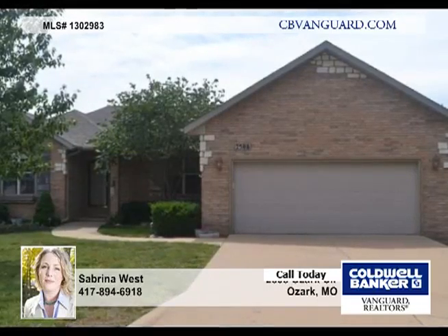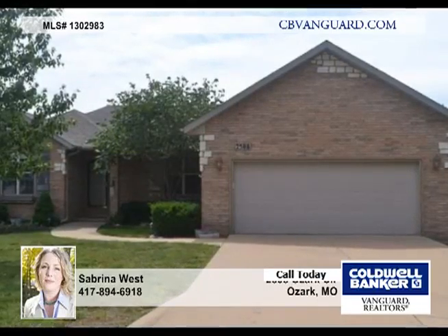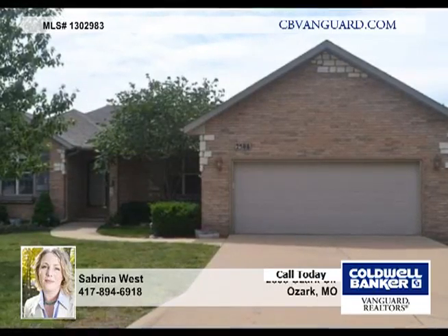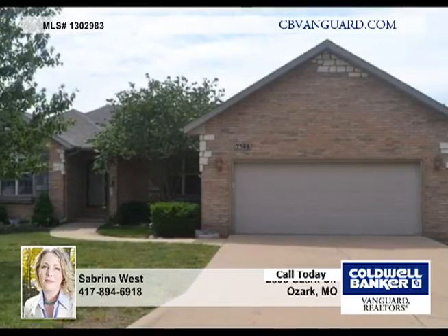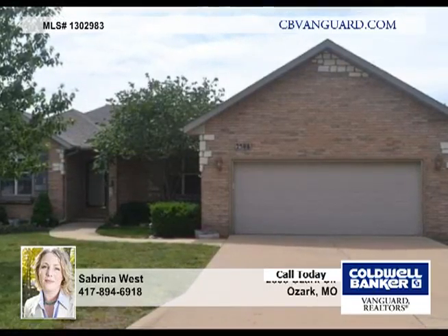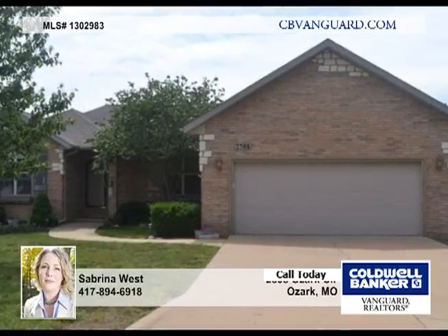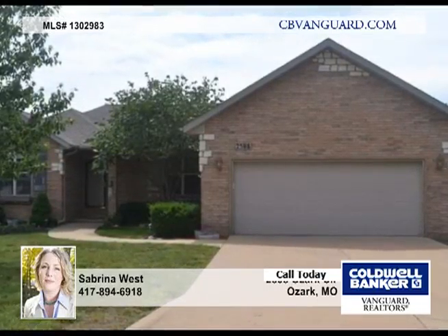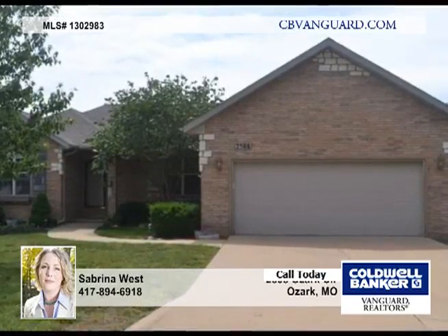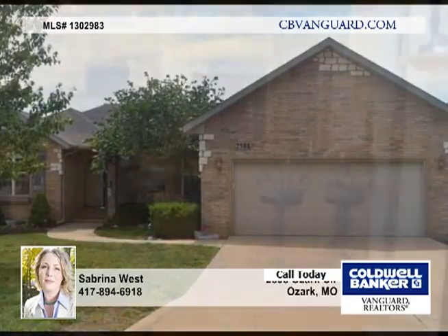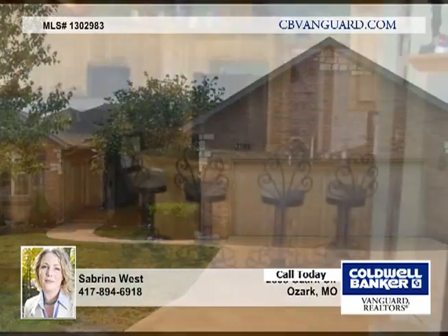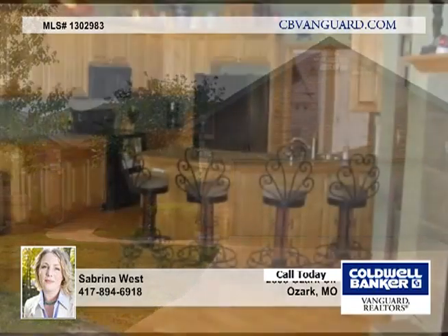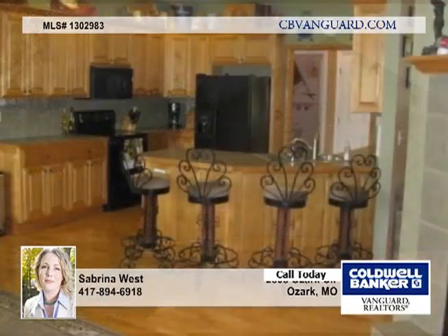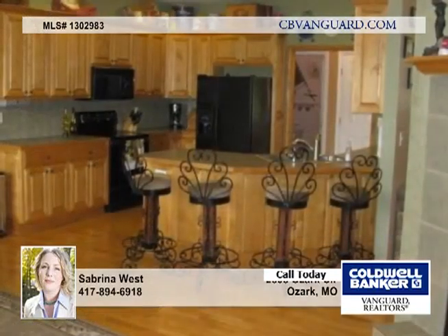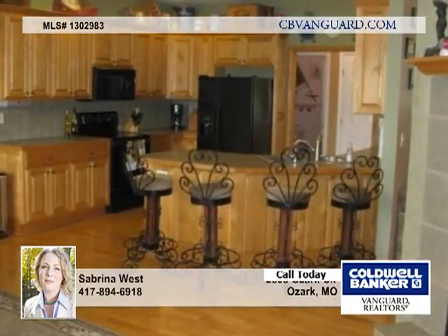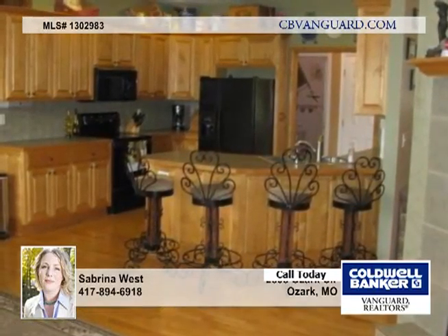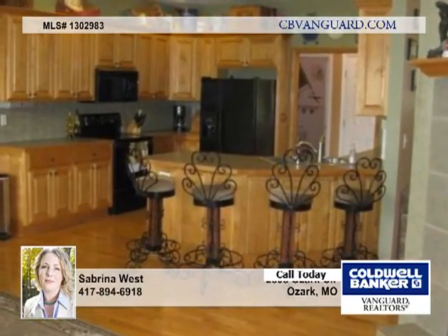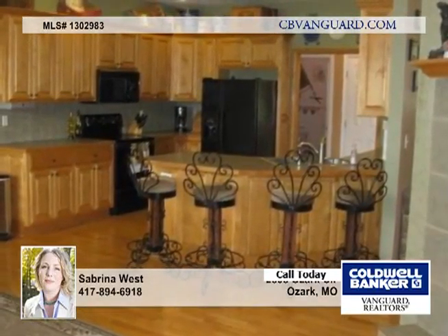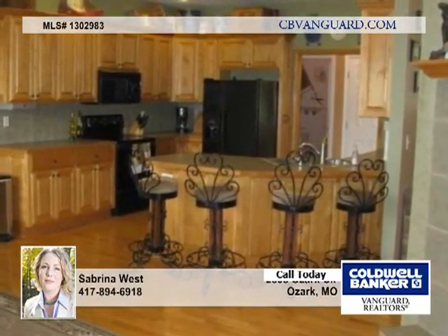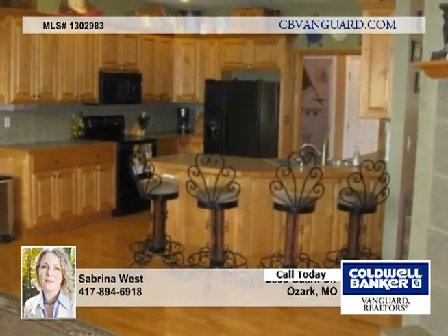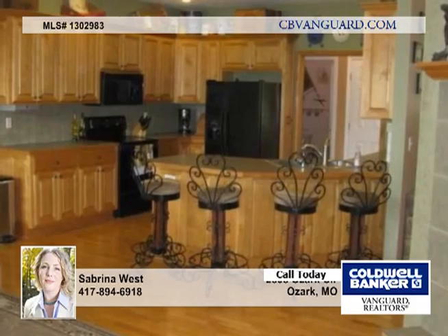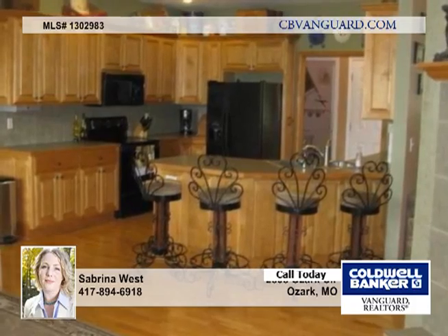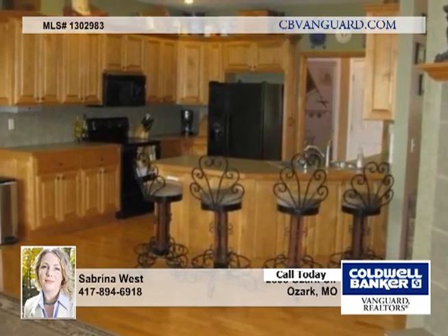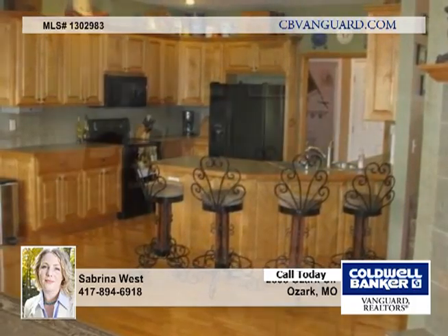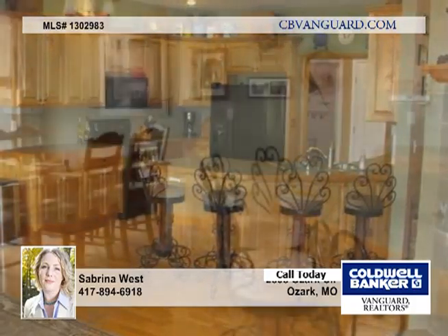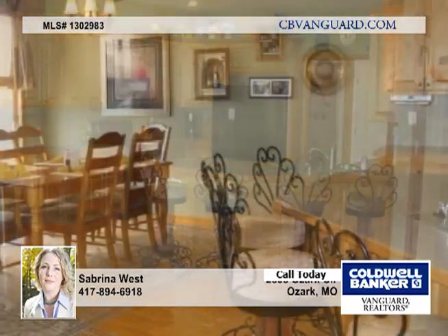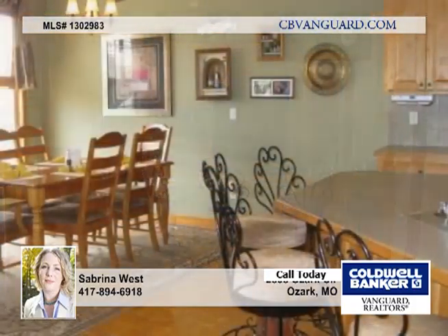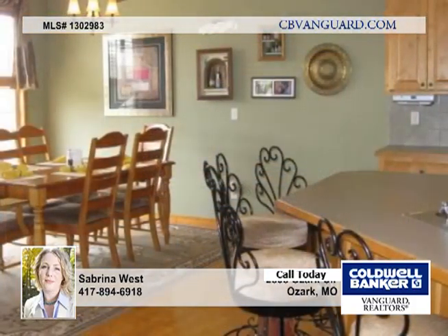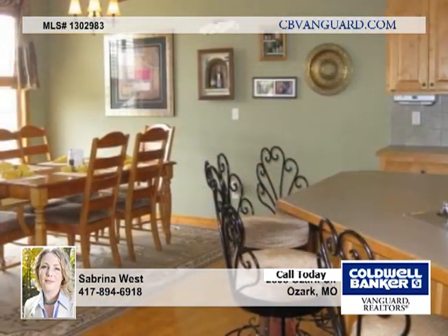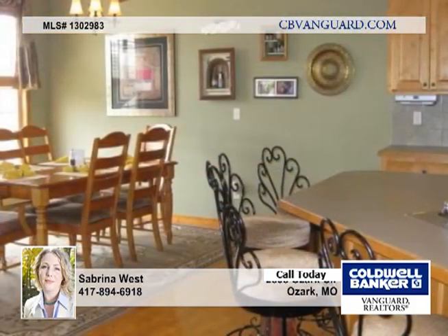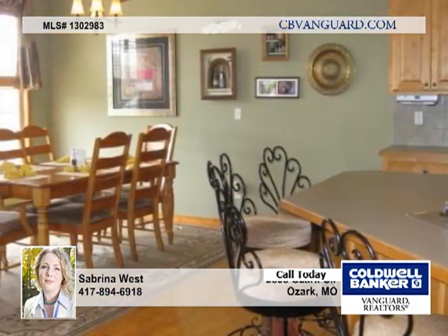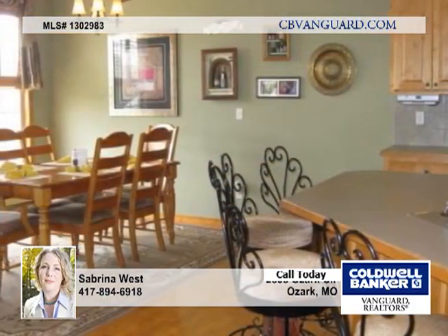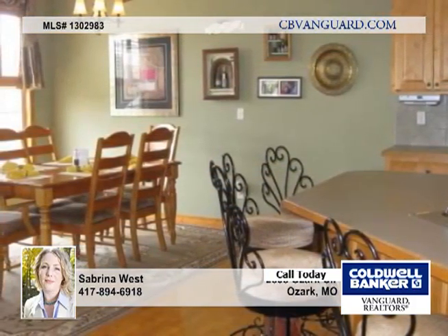Enjoy this 4 bedroom, 3 bath home with a walkout basement and 3844 square feet of living space.